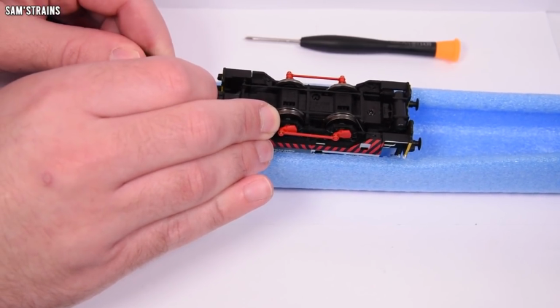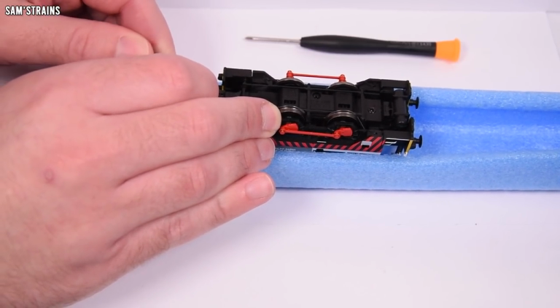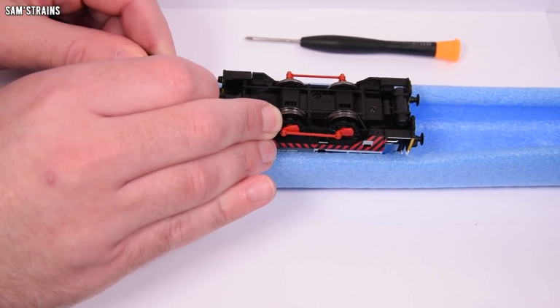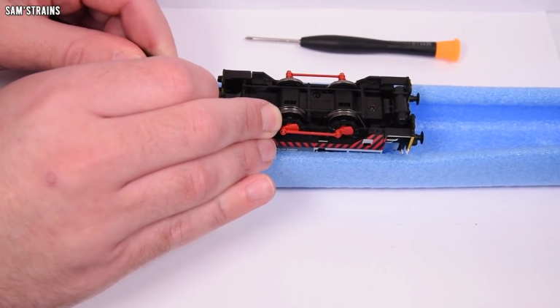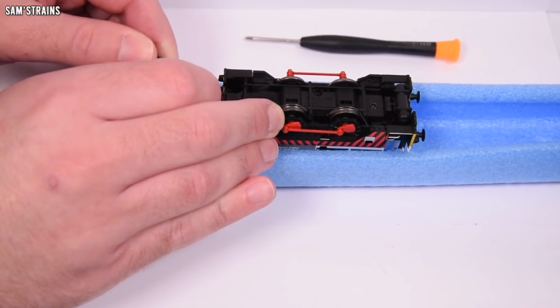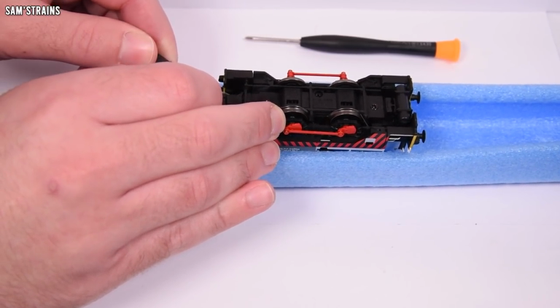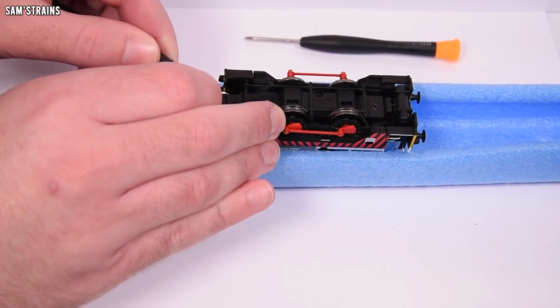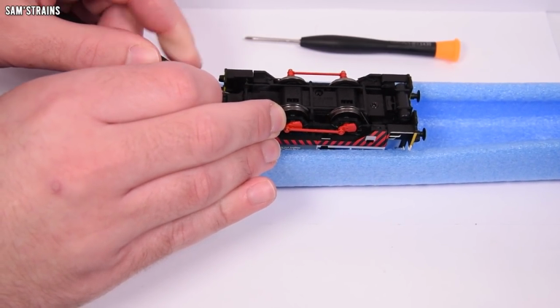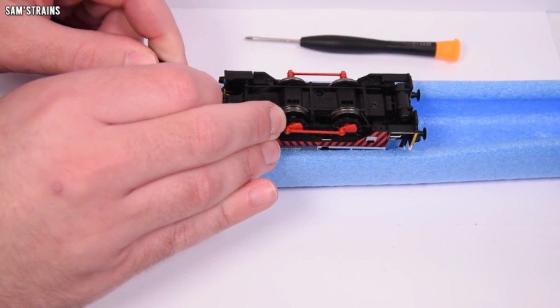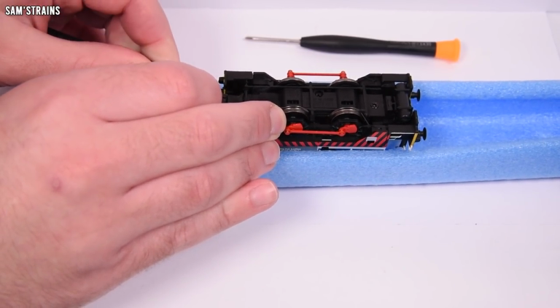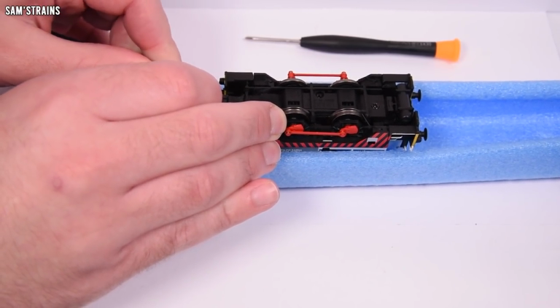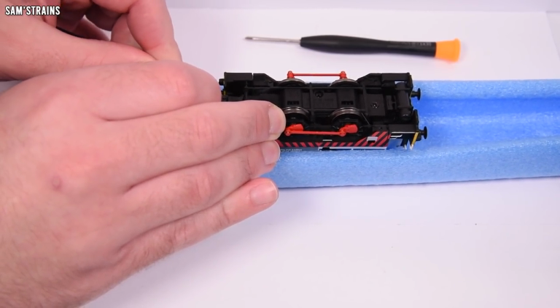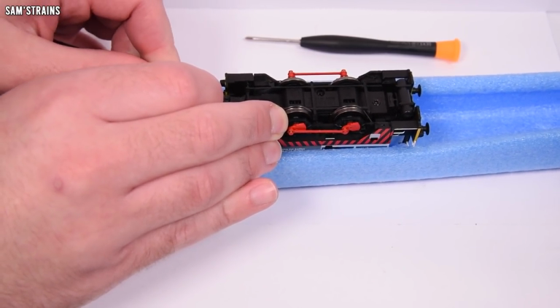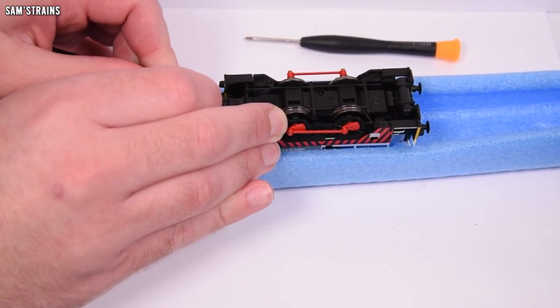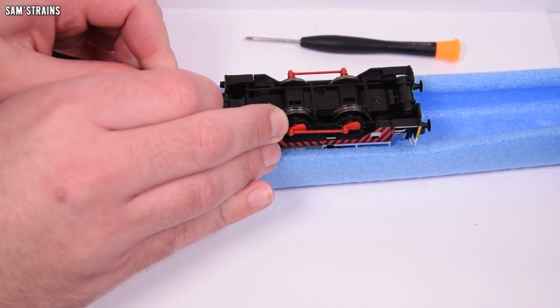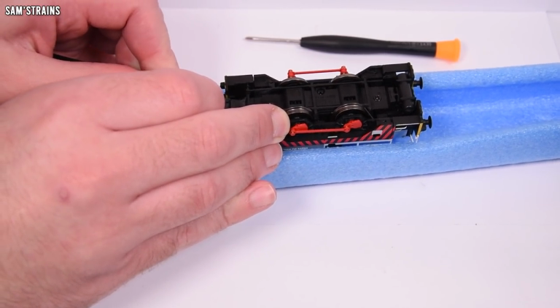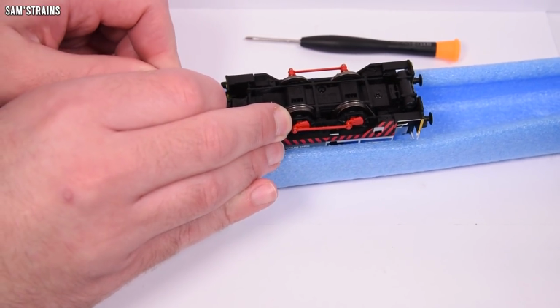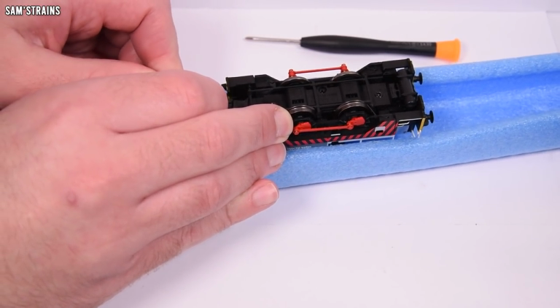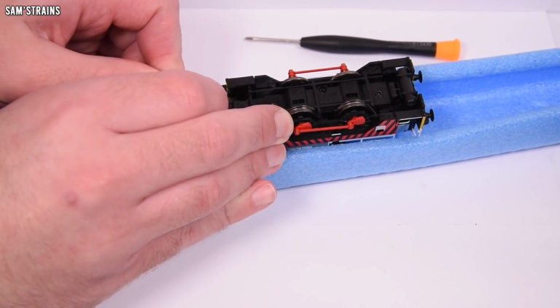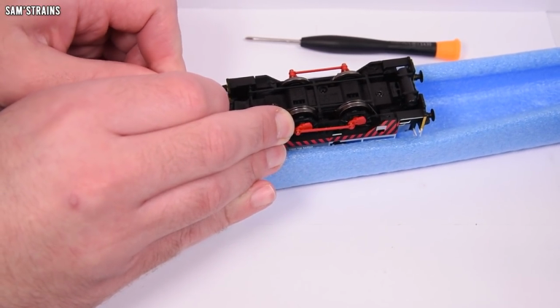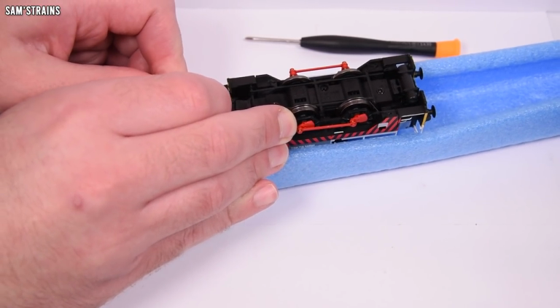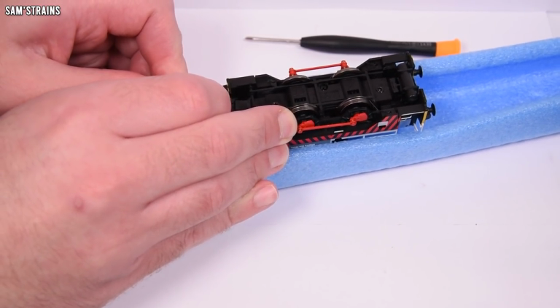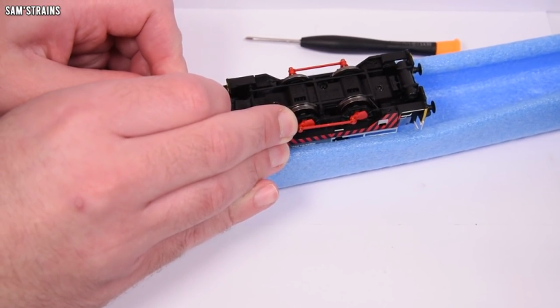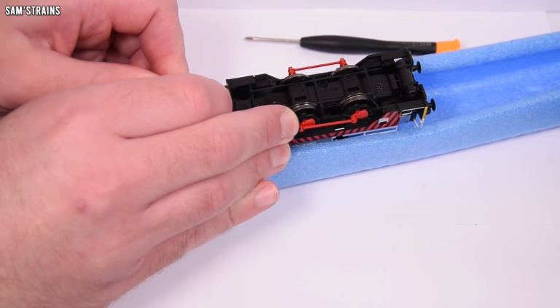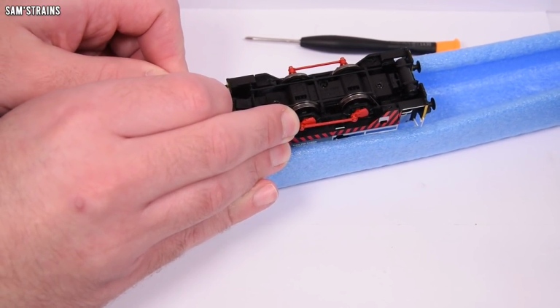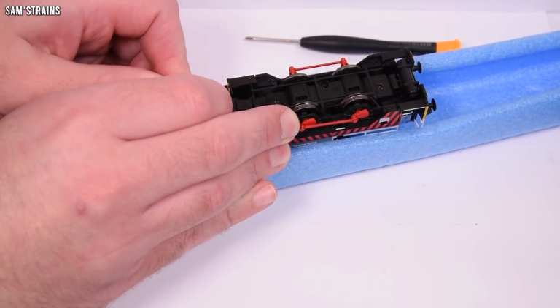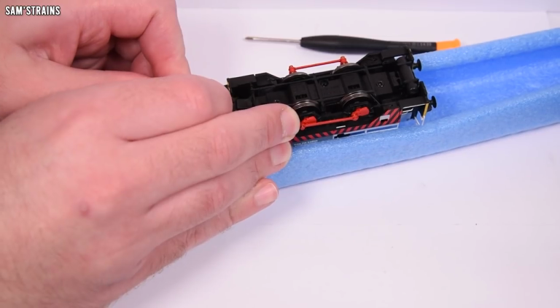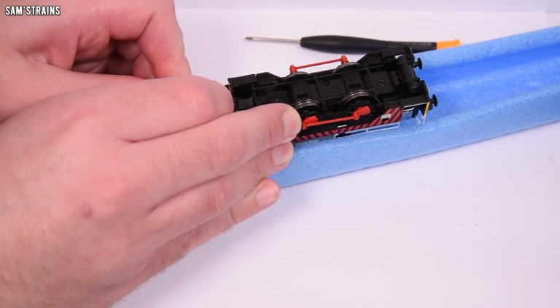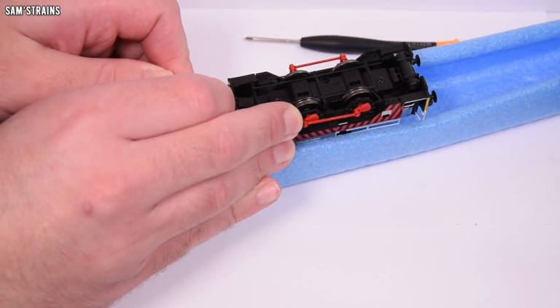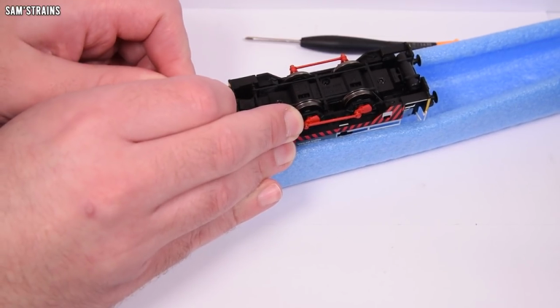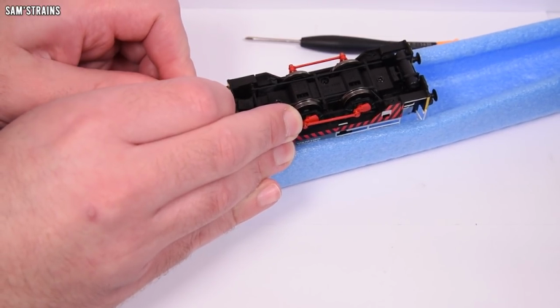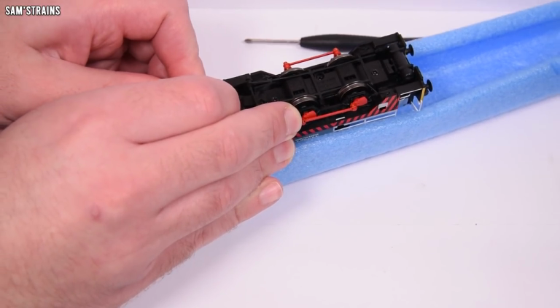I'm trying to ease the front coupling out, but it's very tight — I suspect I could even break it.